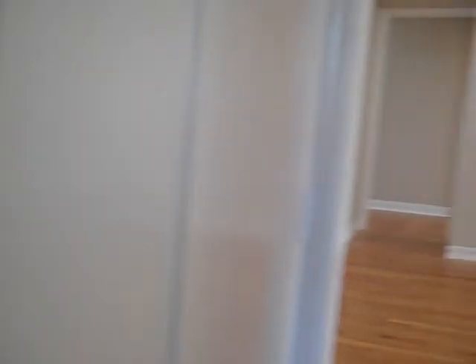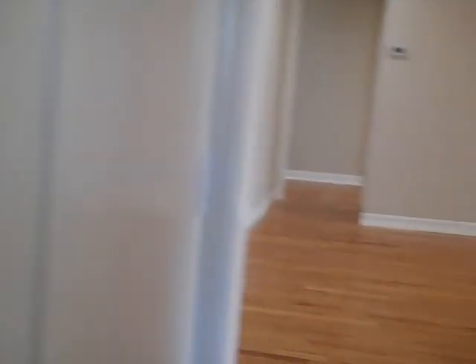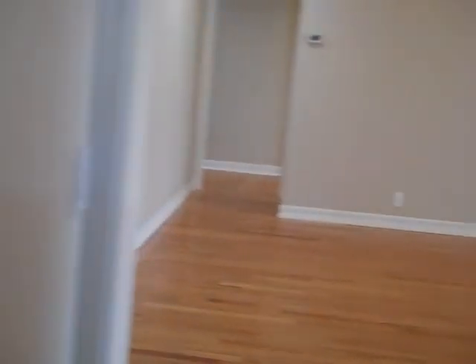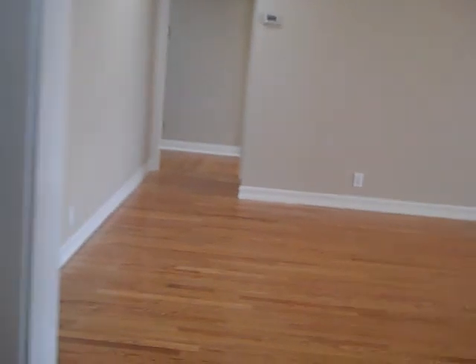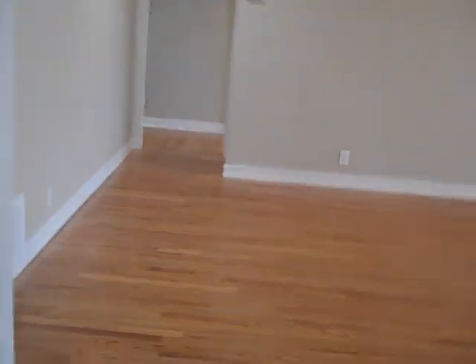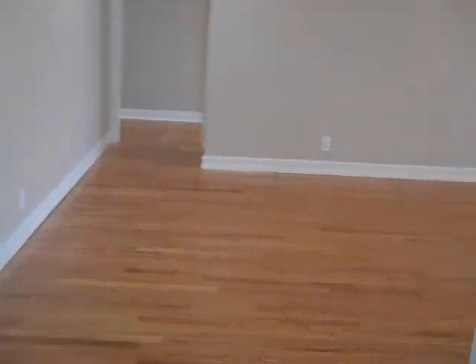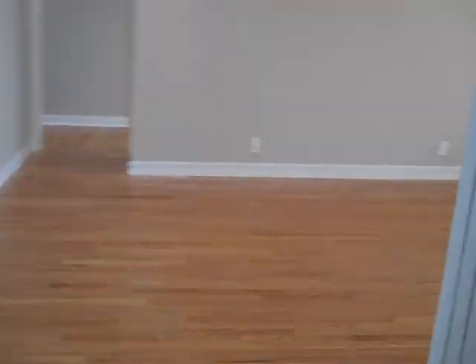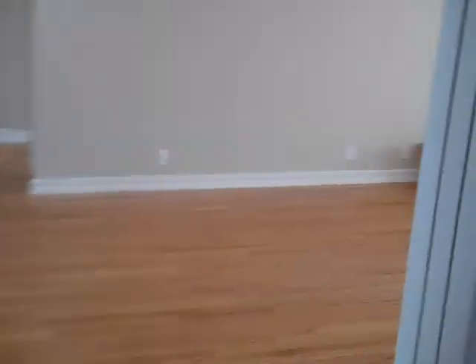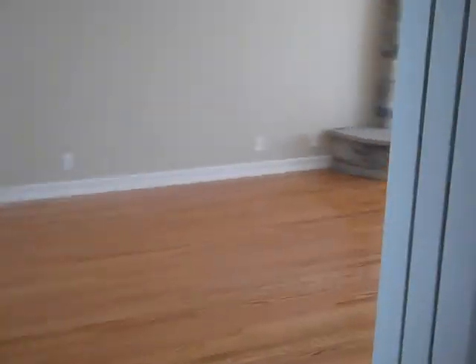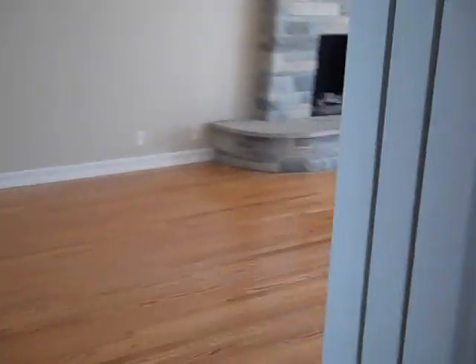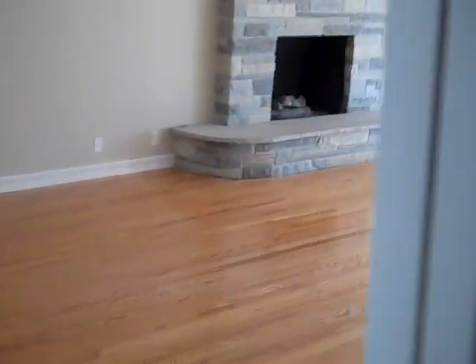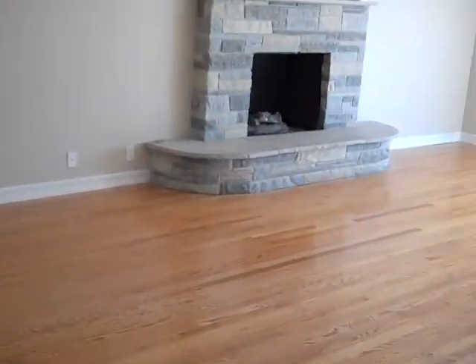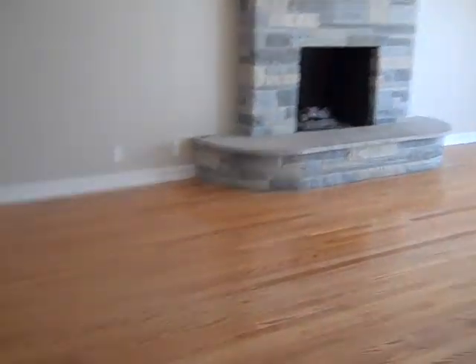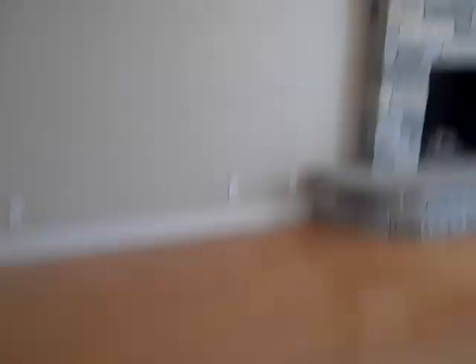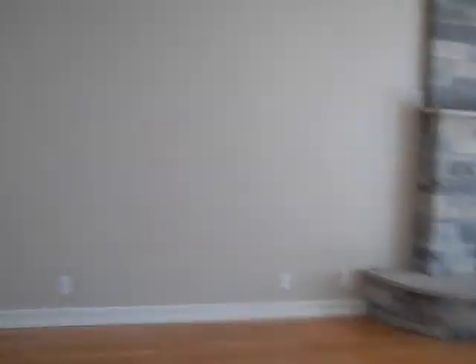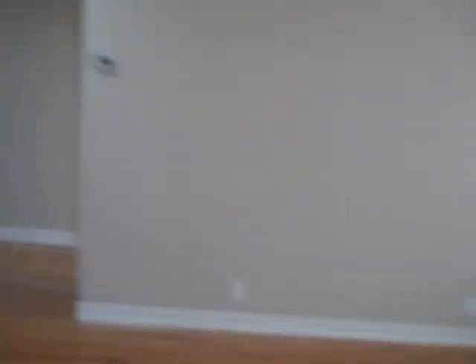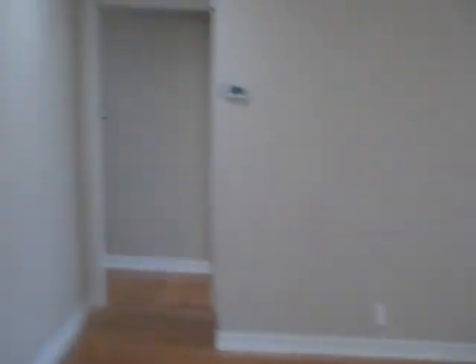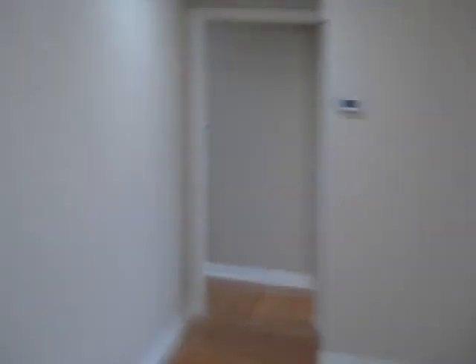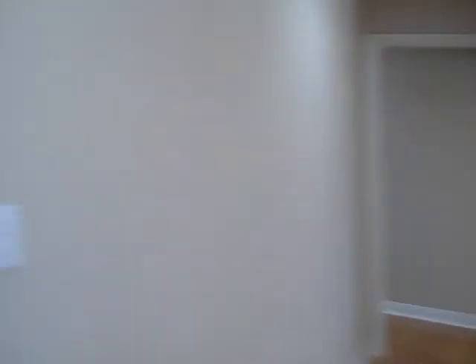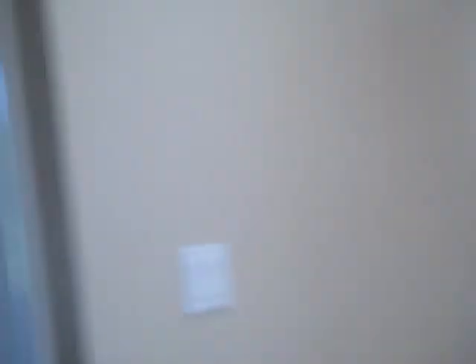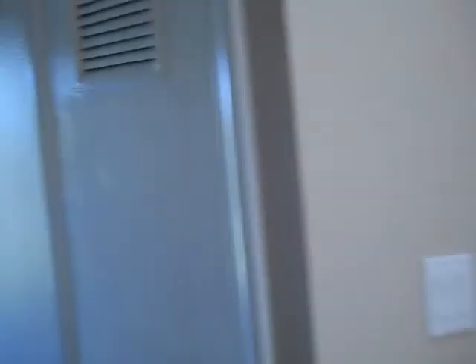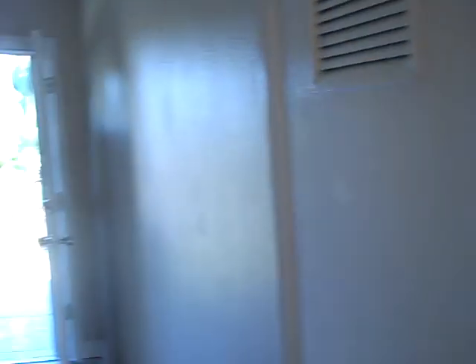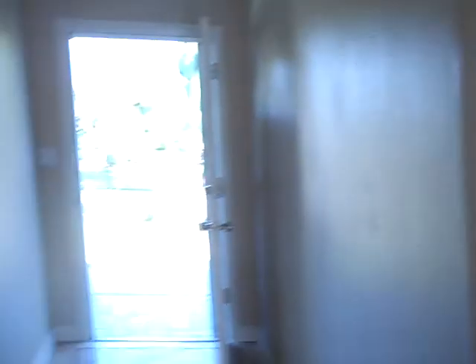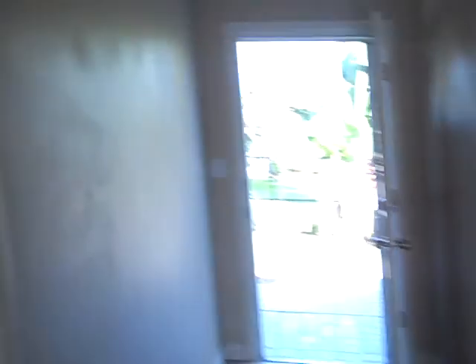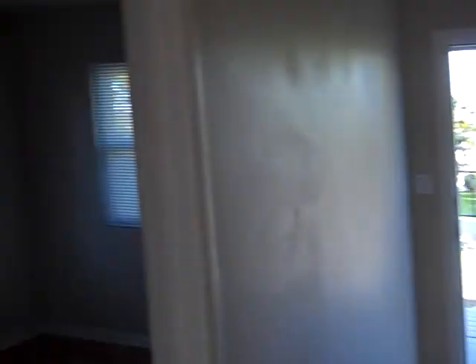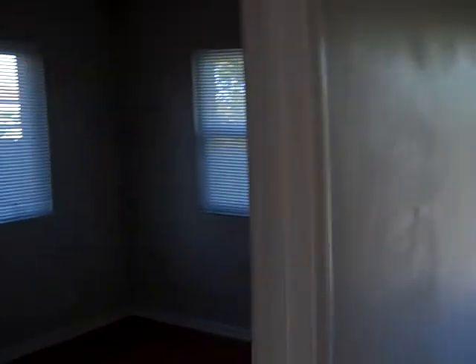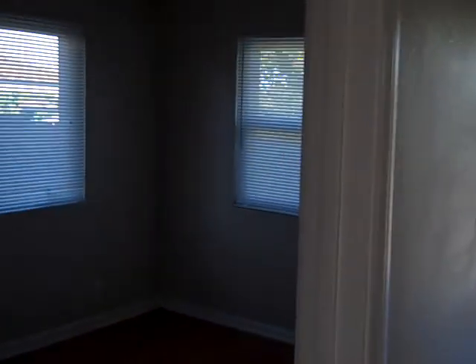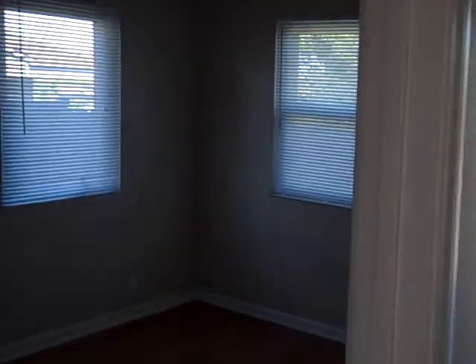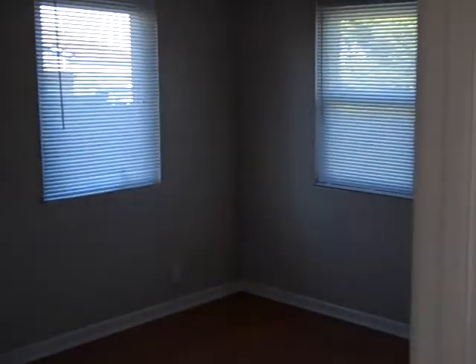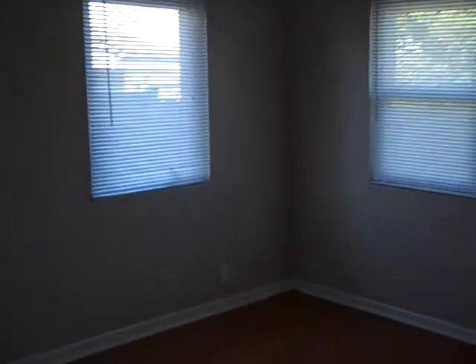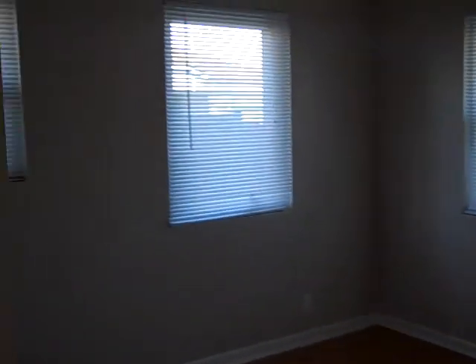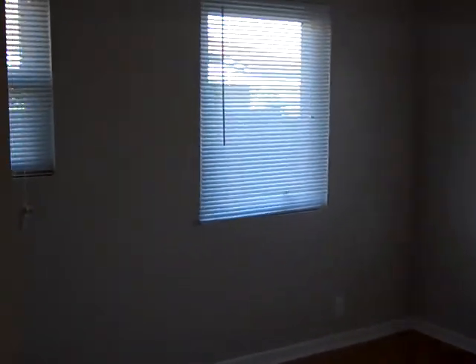Now we'll head into the living room. There's a bedroom off the front door.